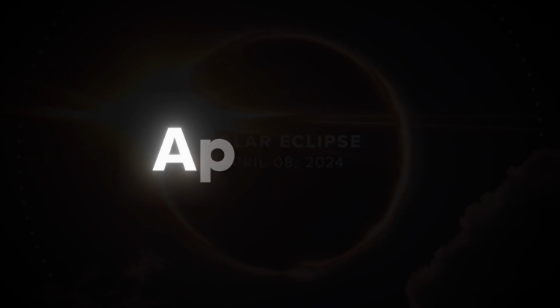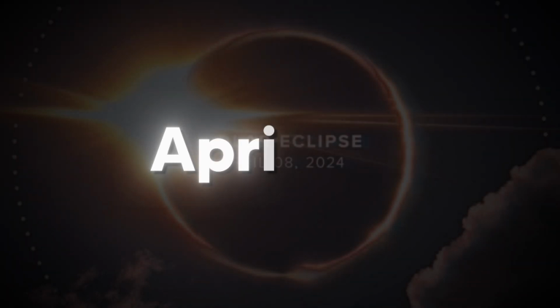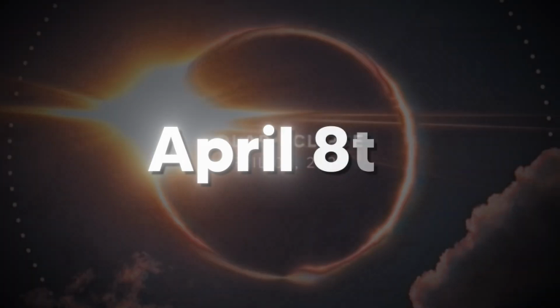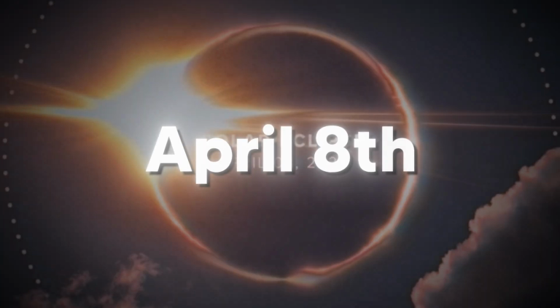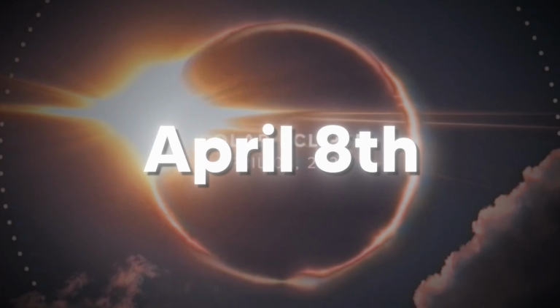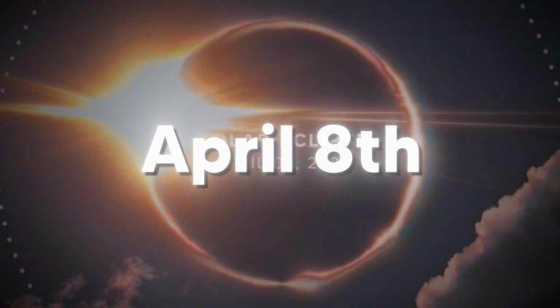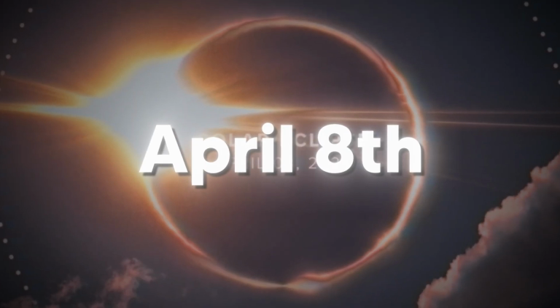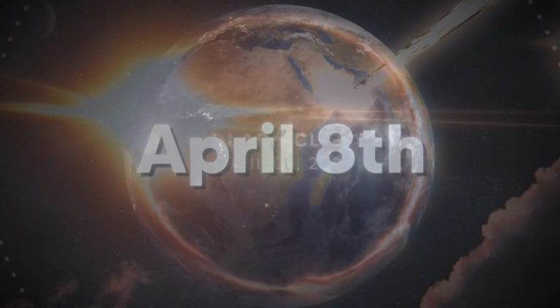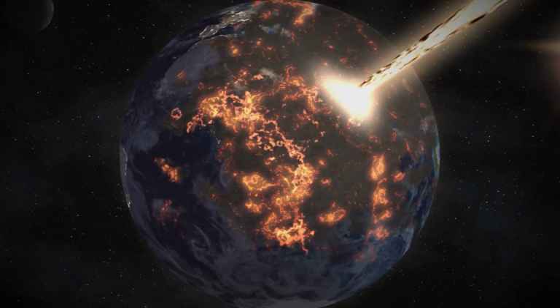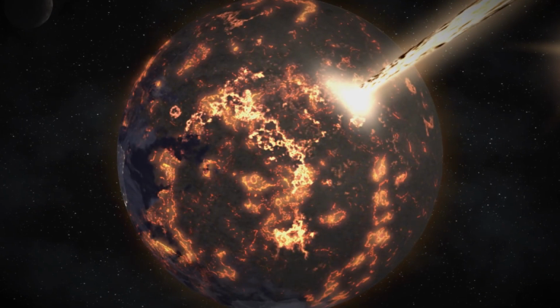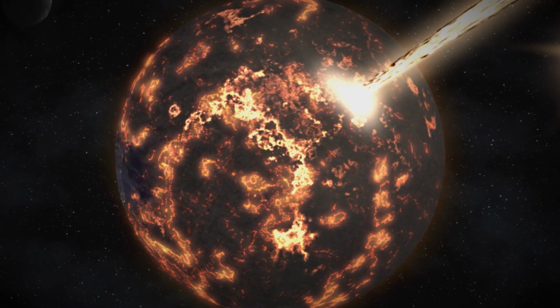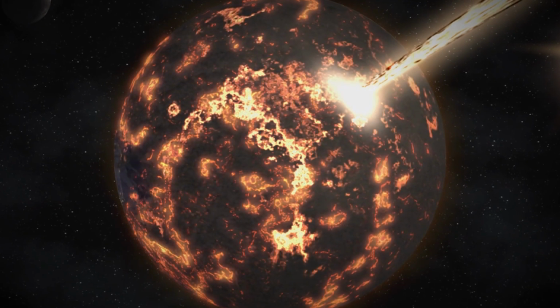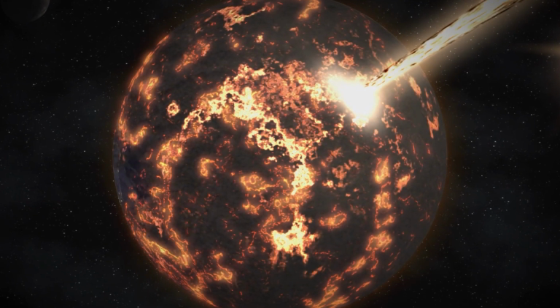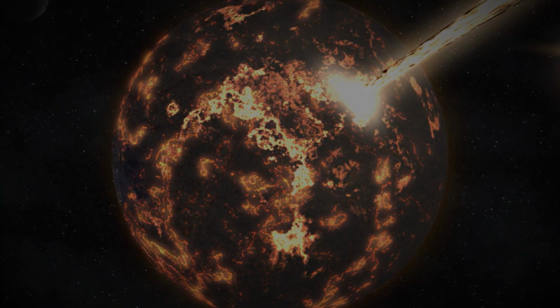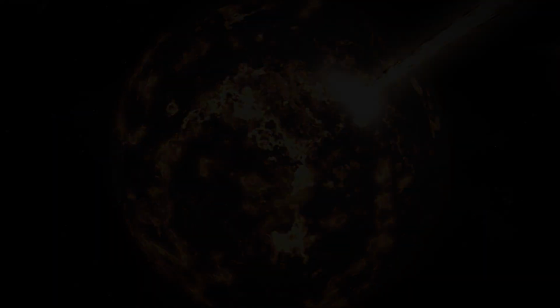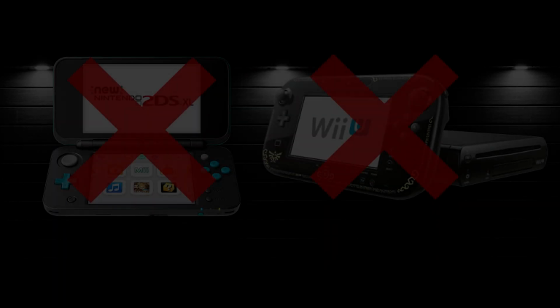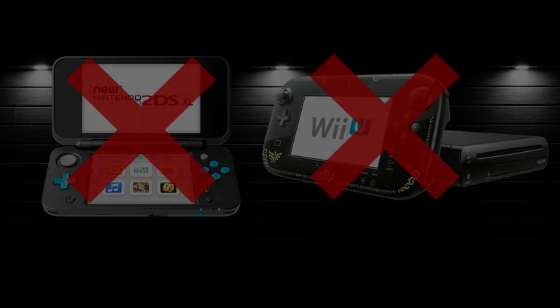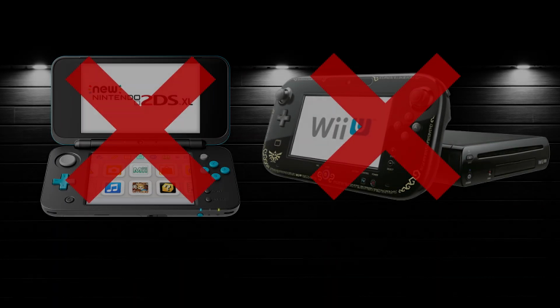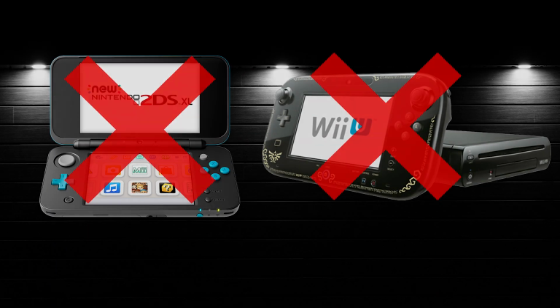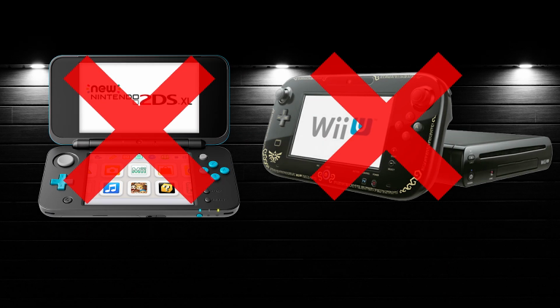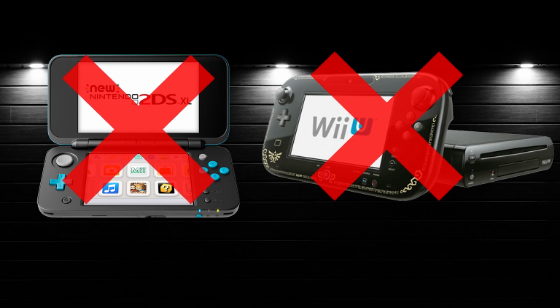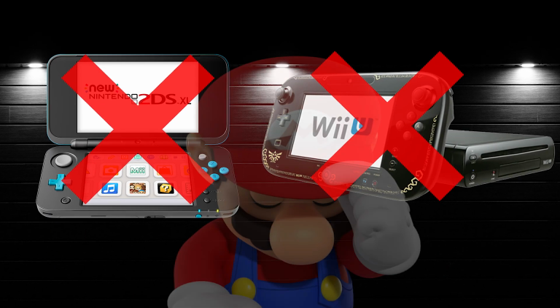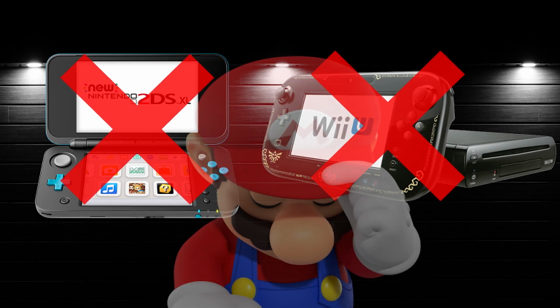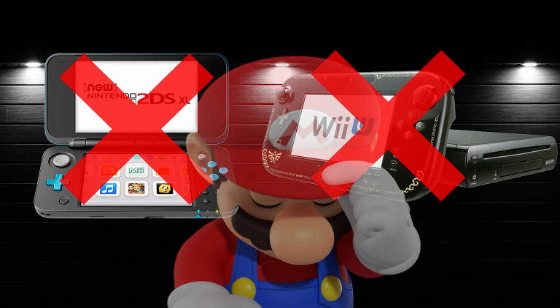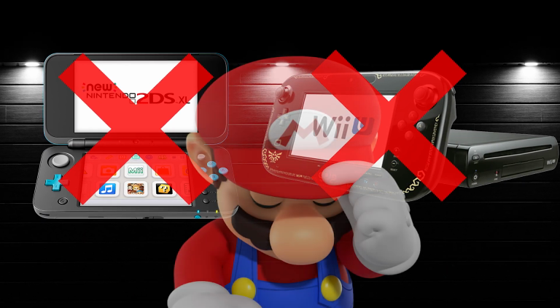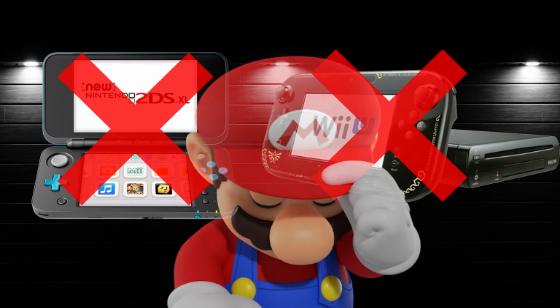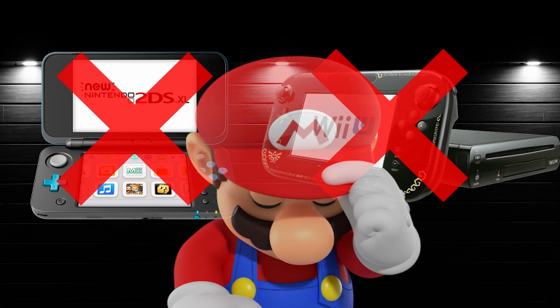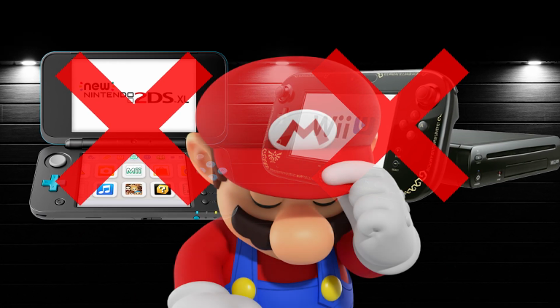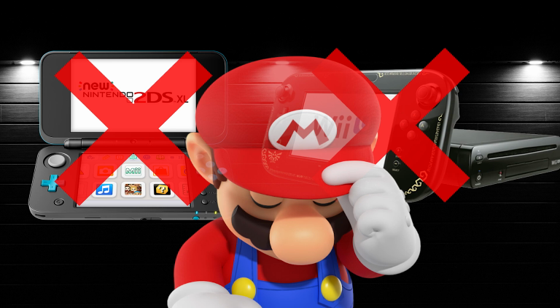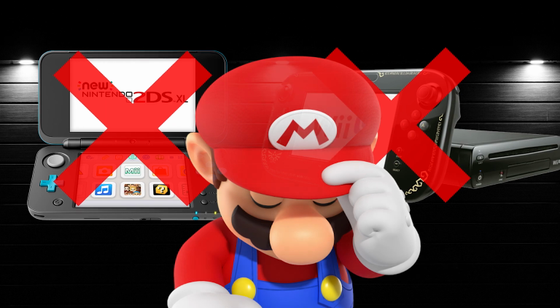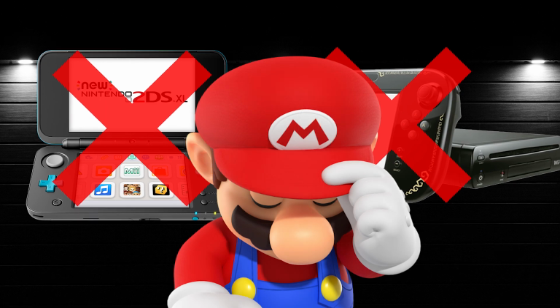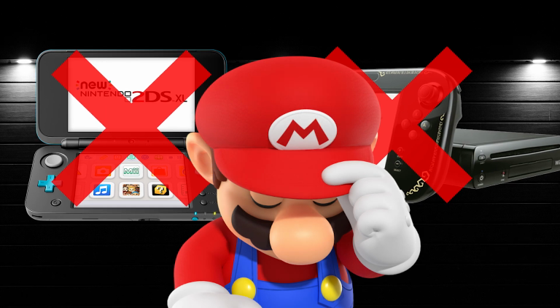April 8th will go down as the worst day in history. This is the day Nintendo shut down online play for the Wii U and 3DS.